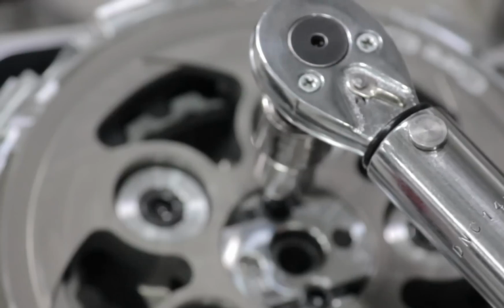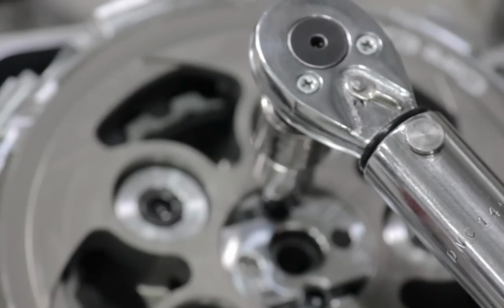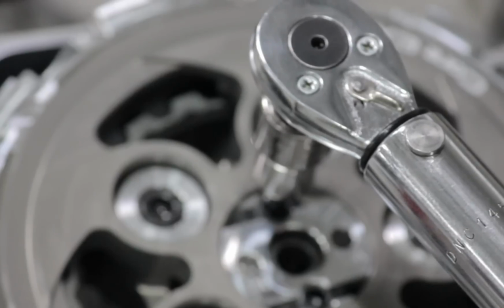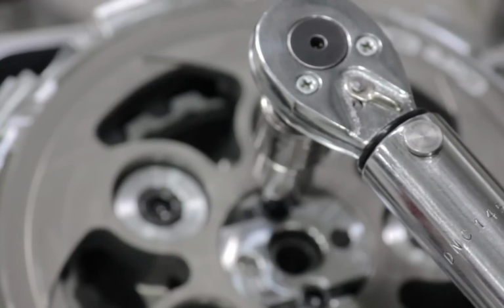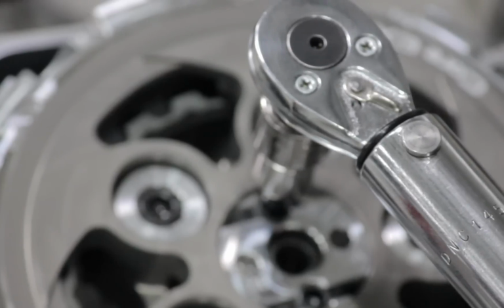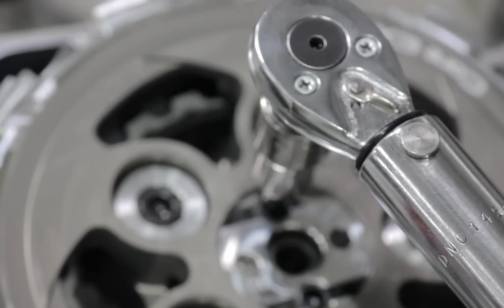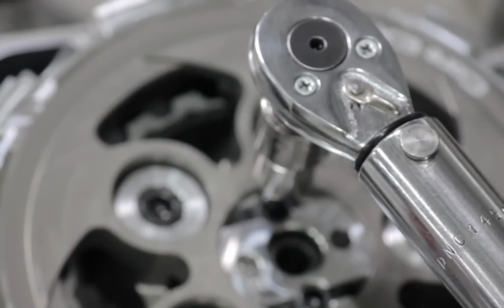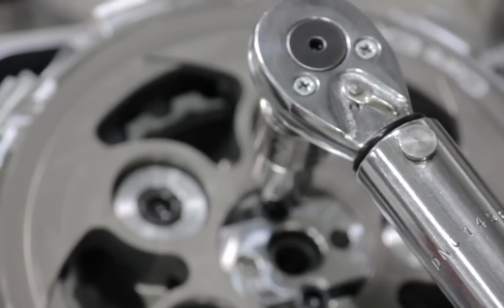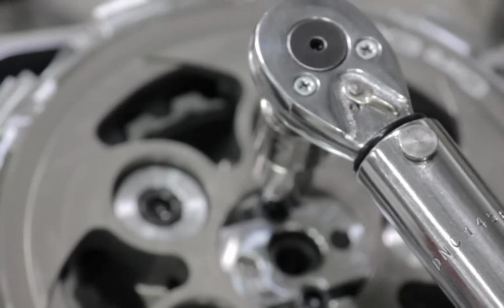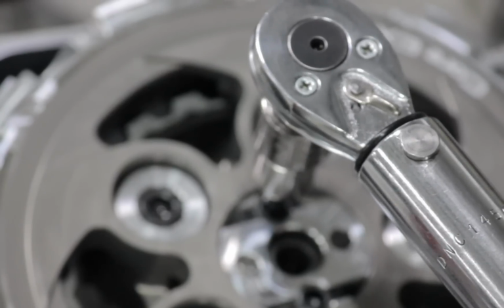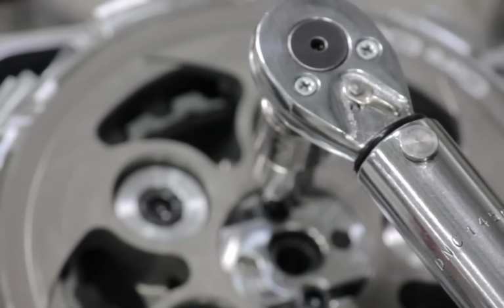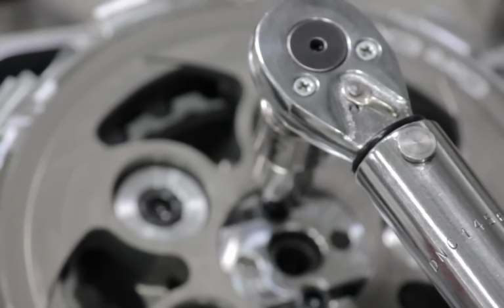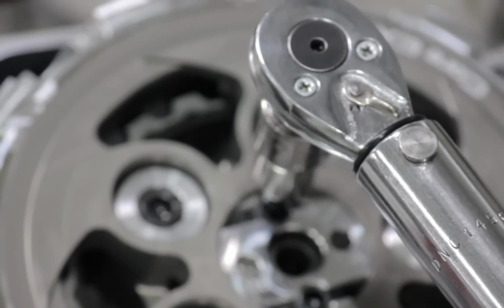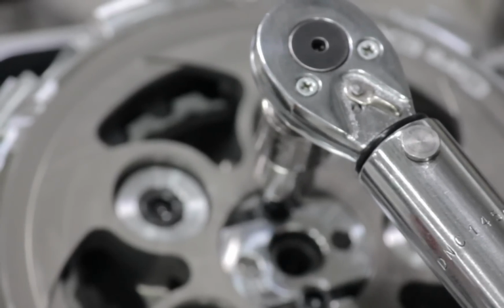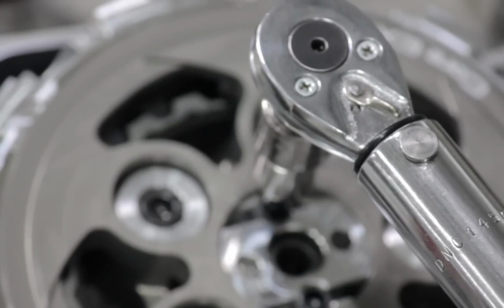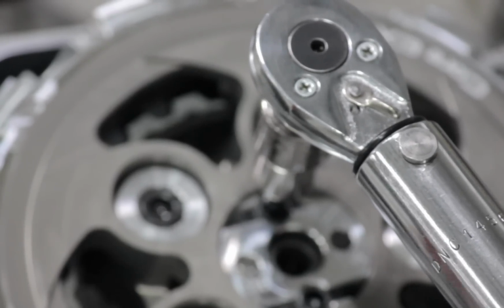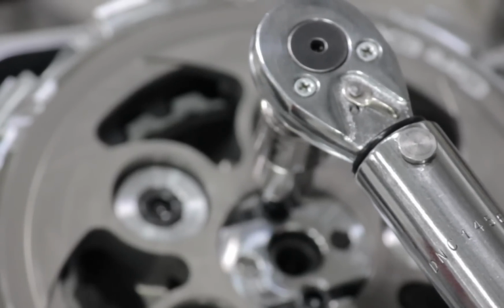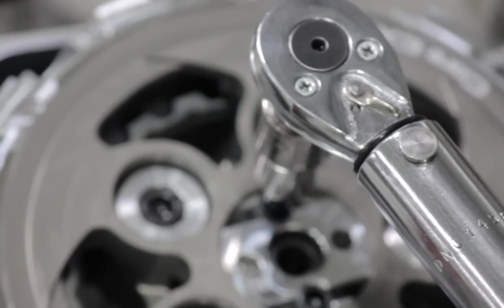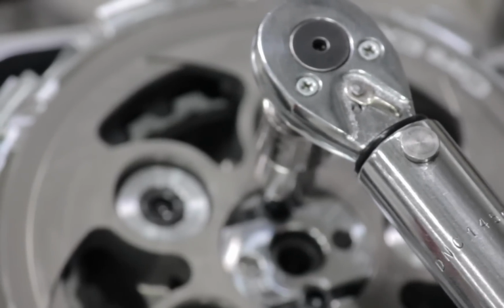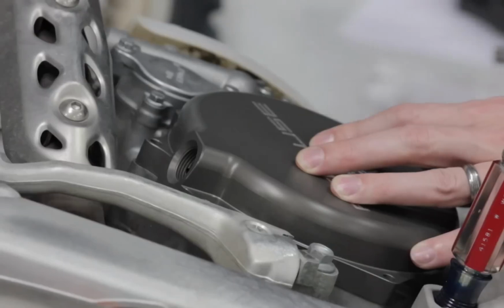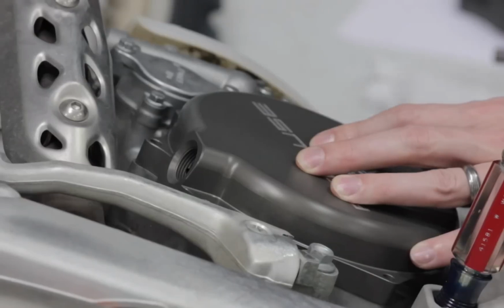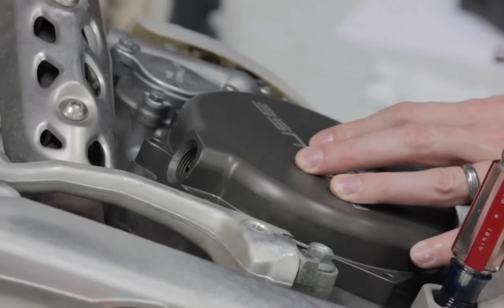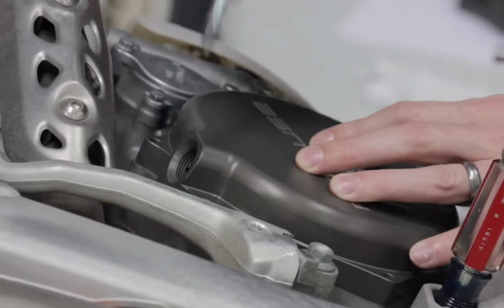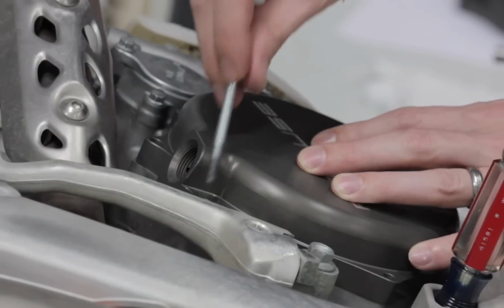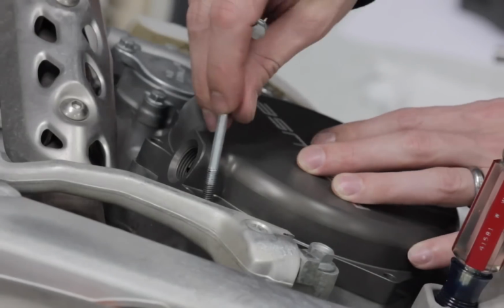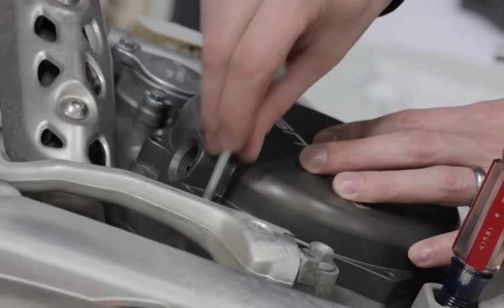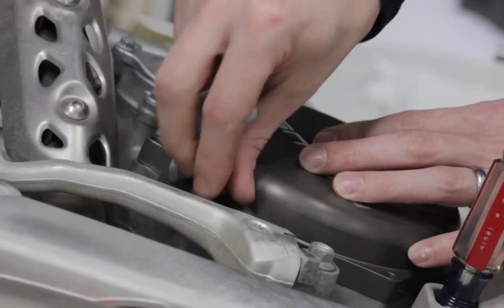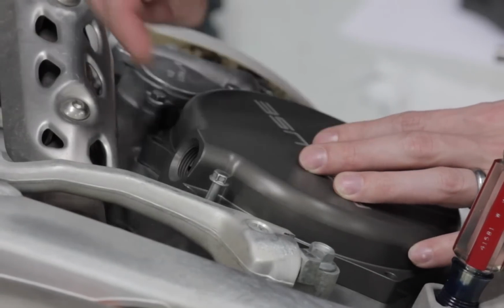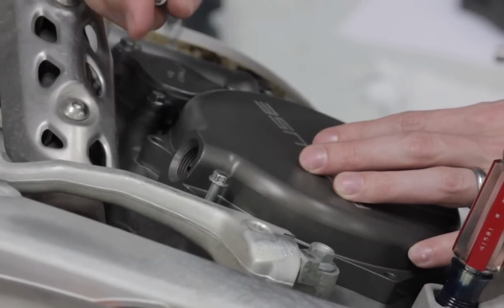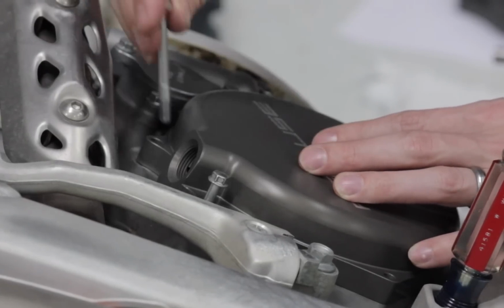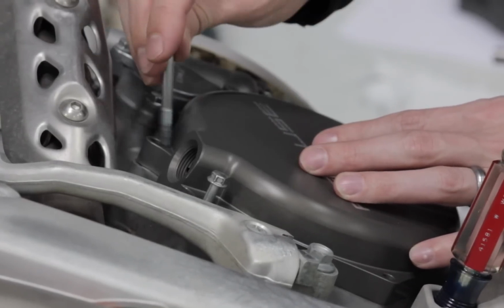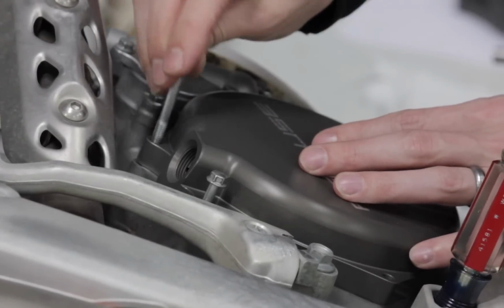Torque the two number four Allens to 40 inch pounds, reinstall the cover, and check your free play gain.